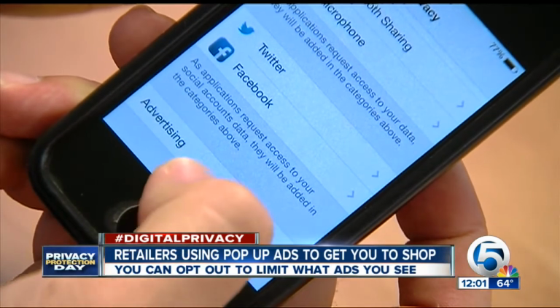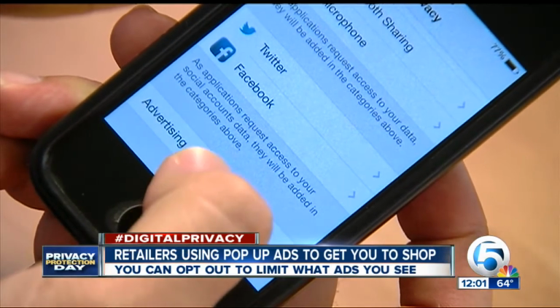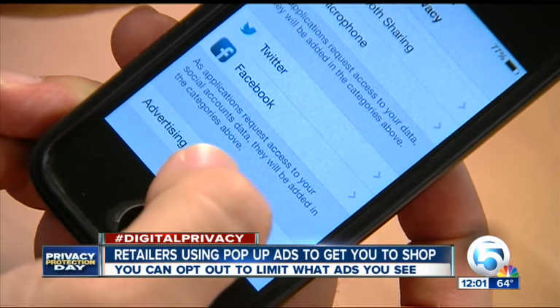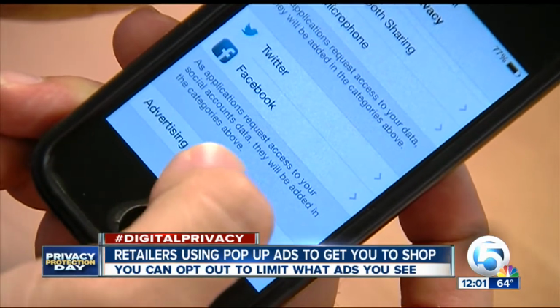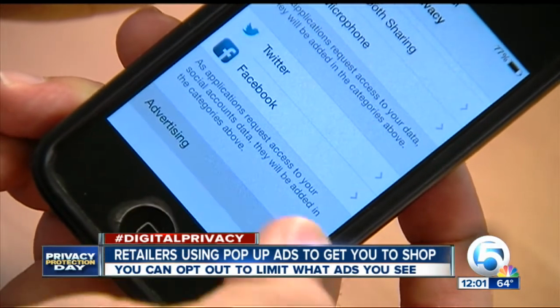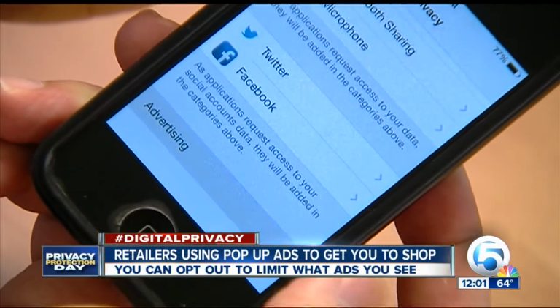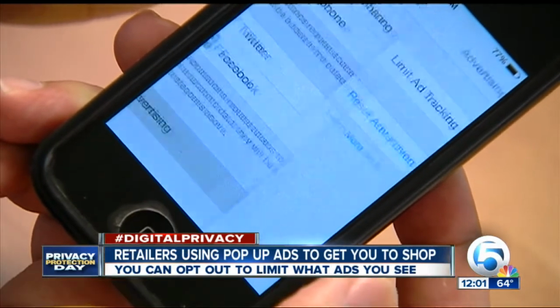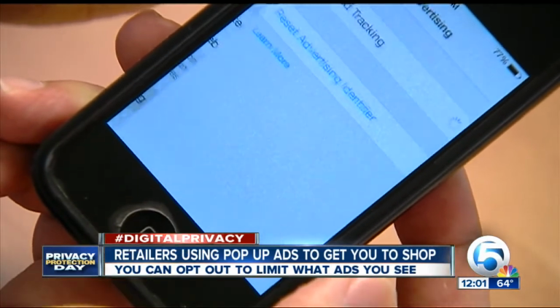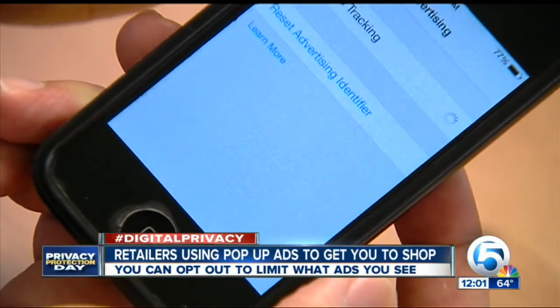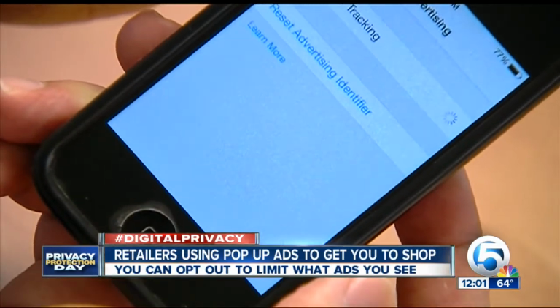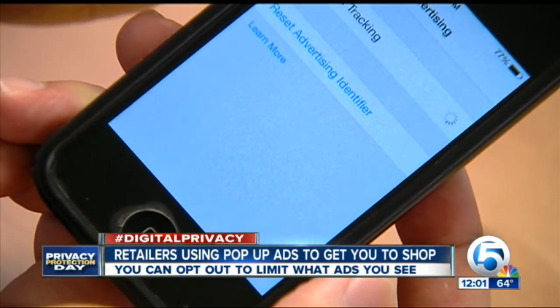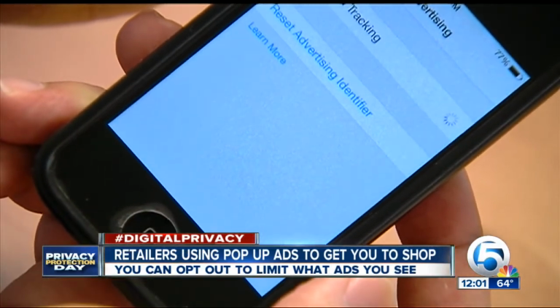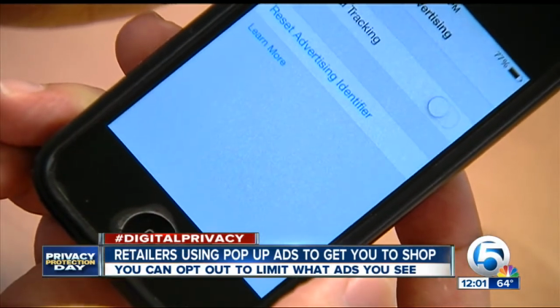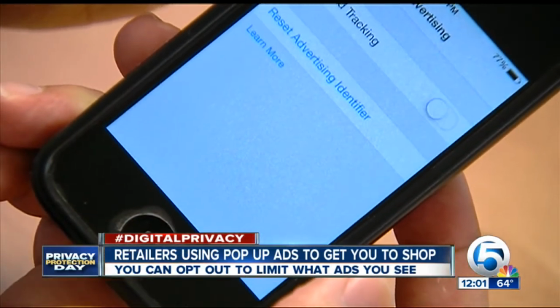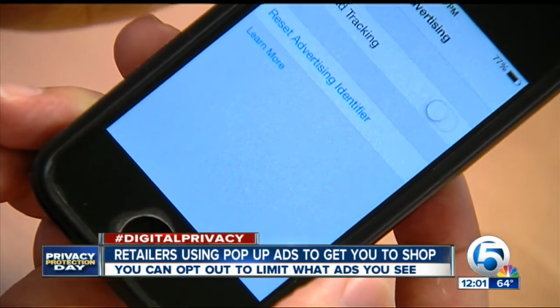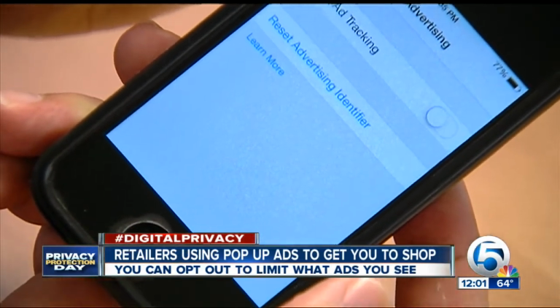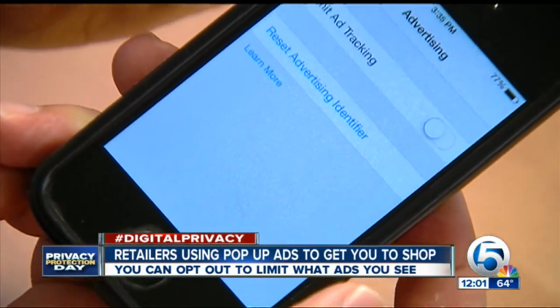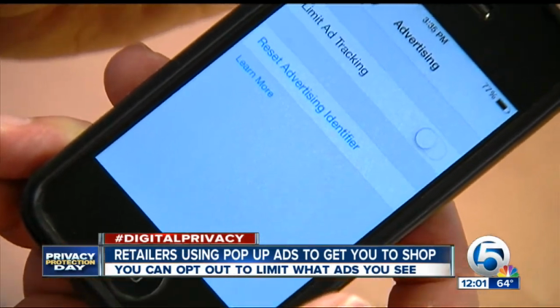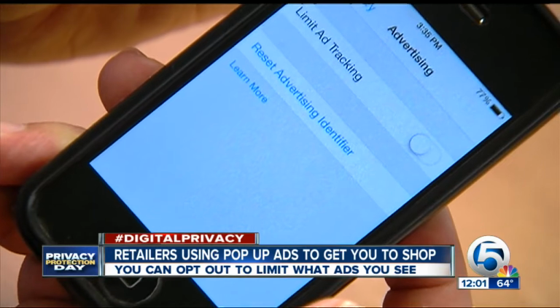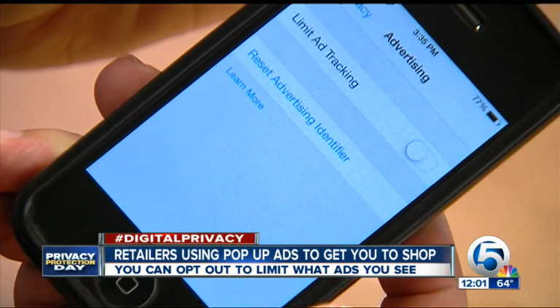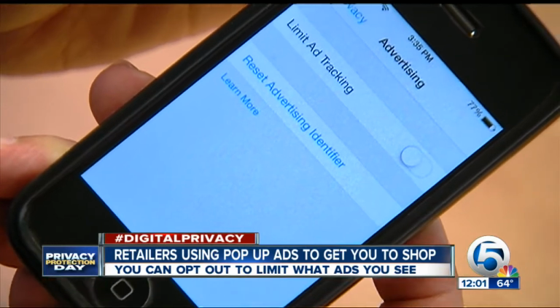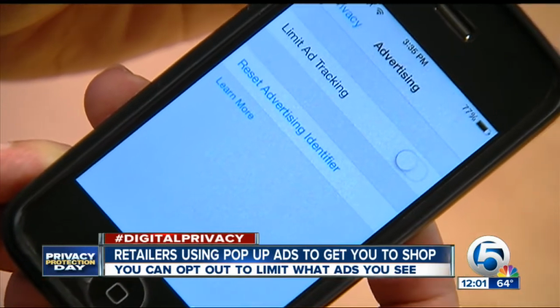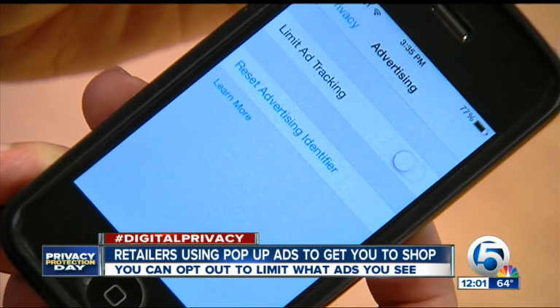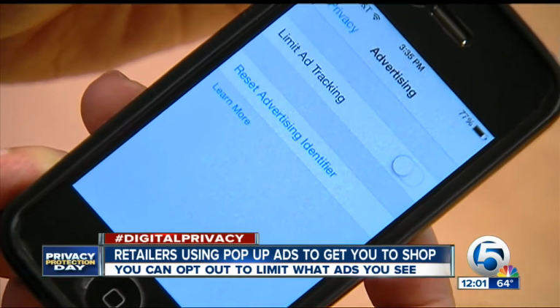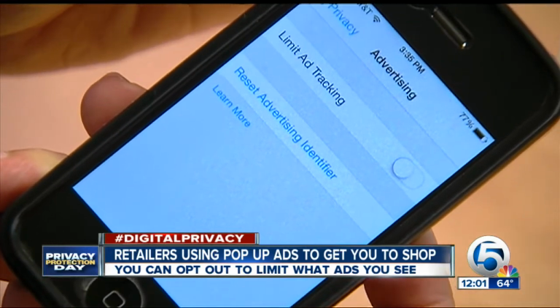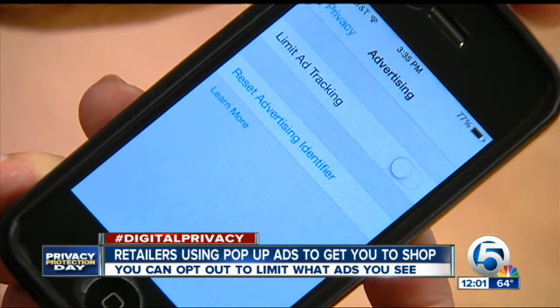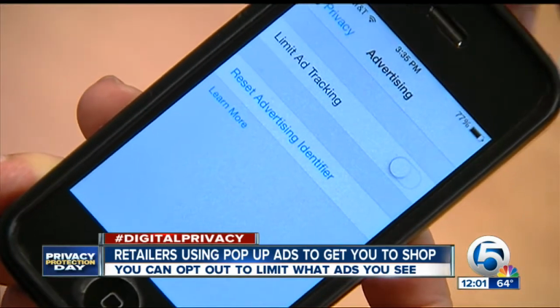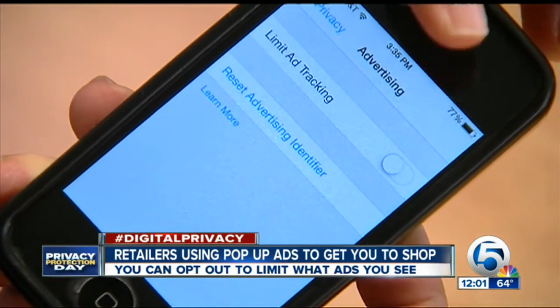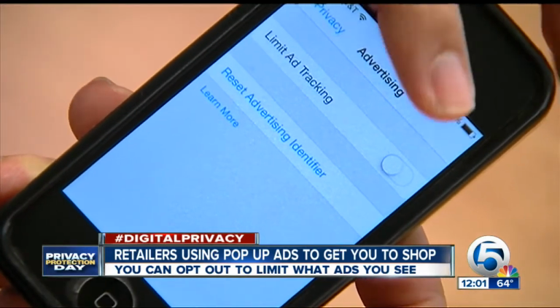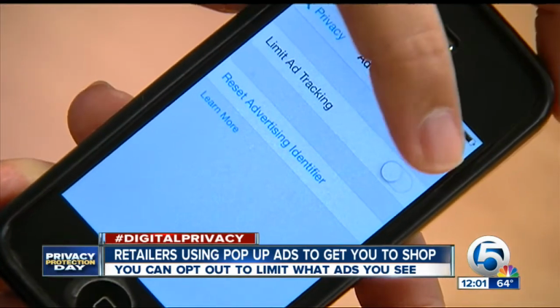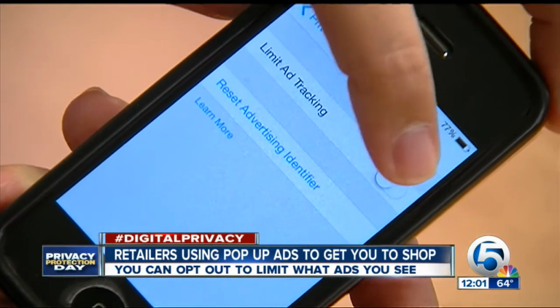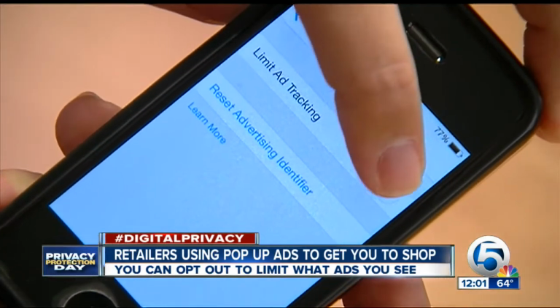If you haven't seen these ads yet, experts say you will. But there is a way to limit what you see.